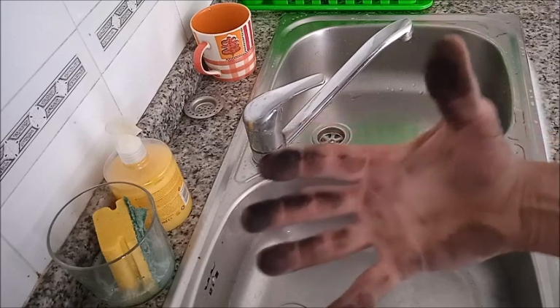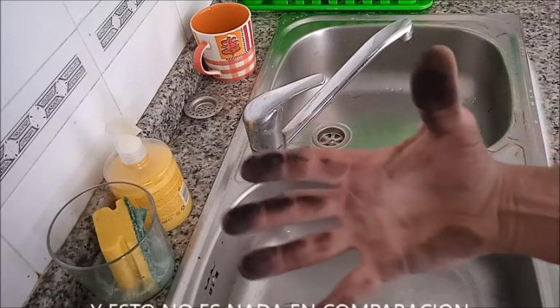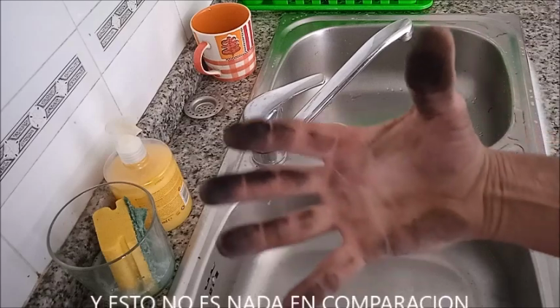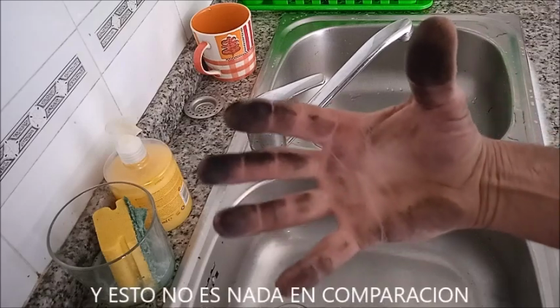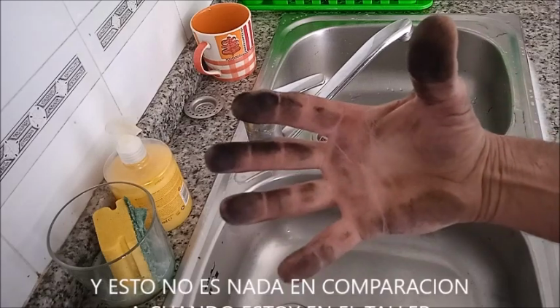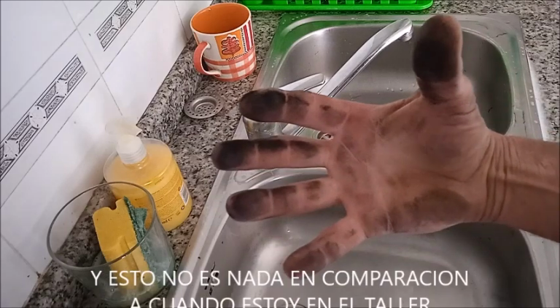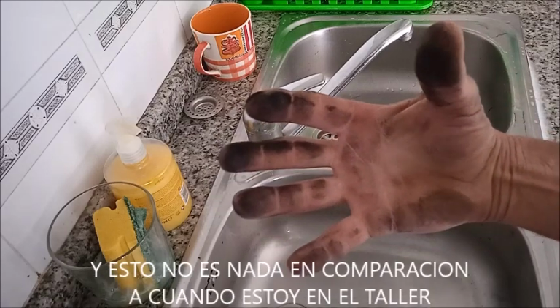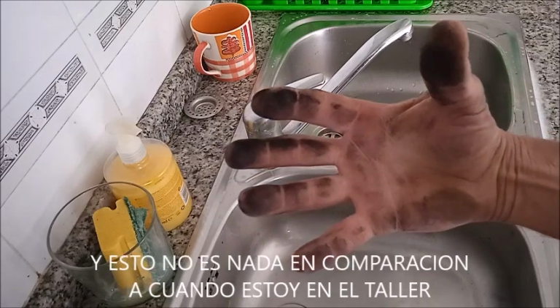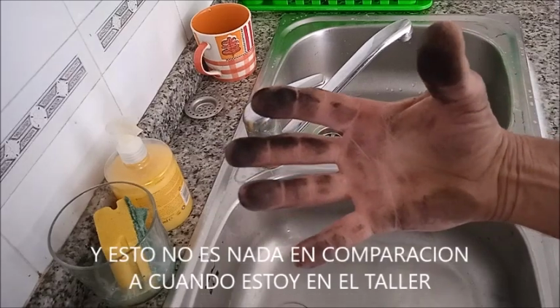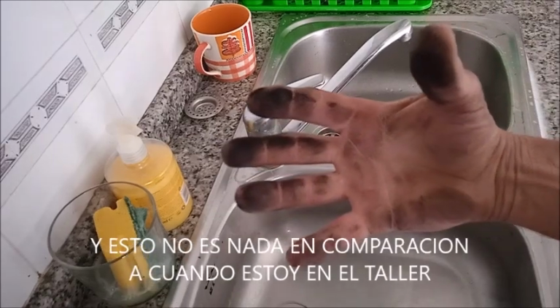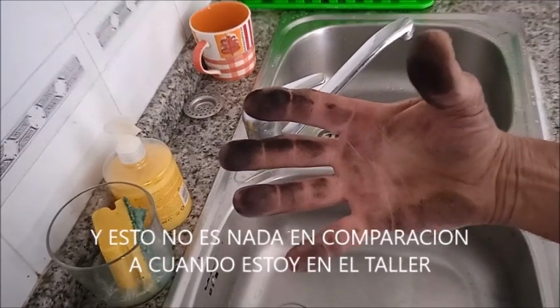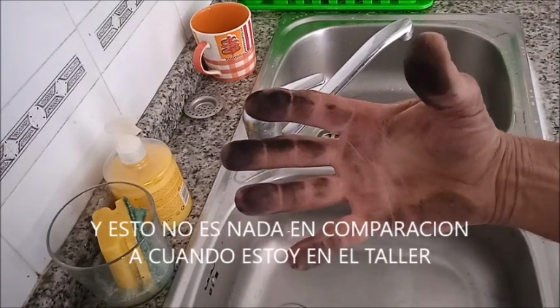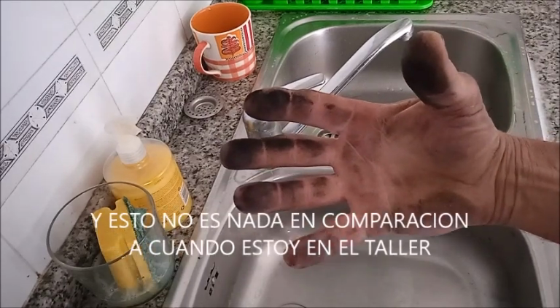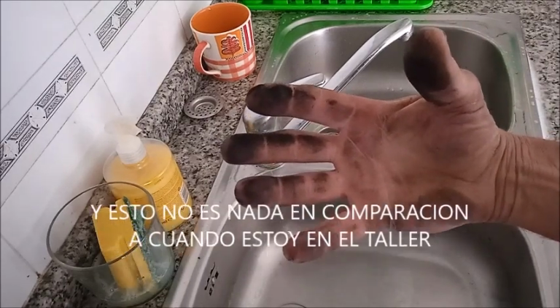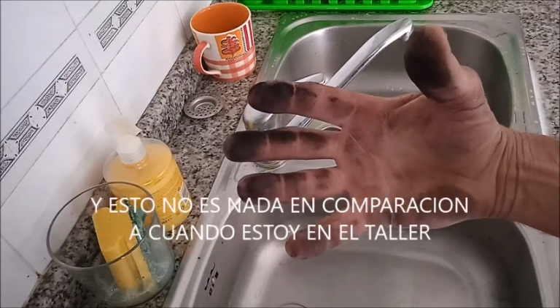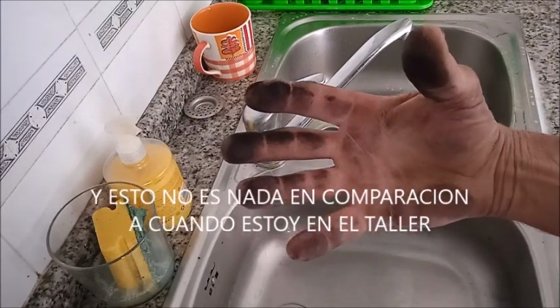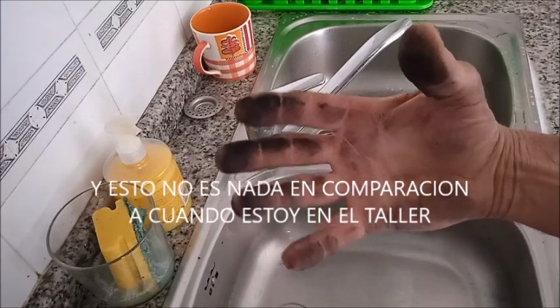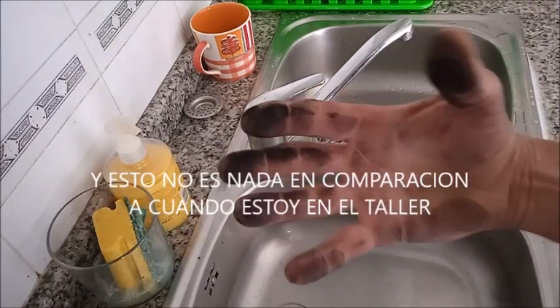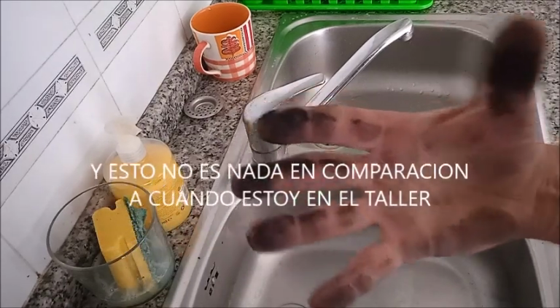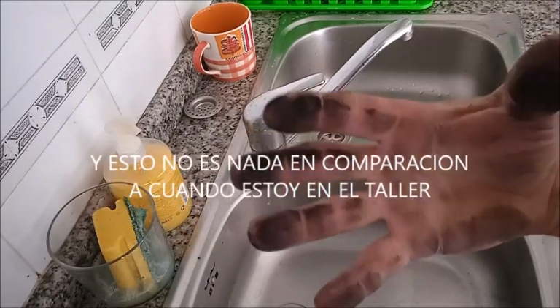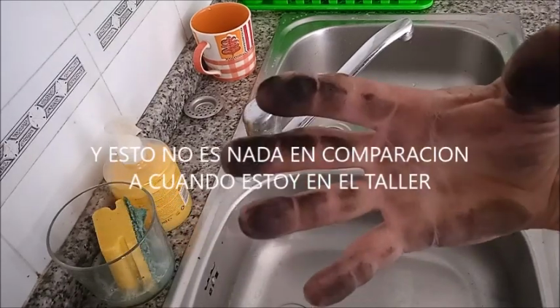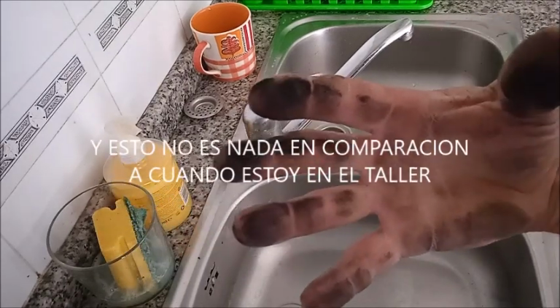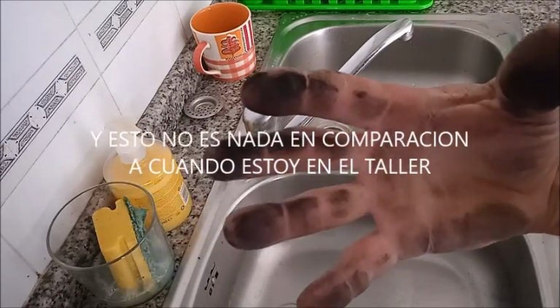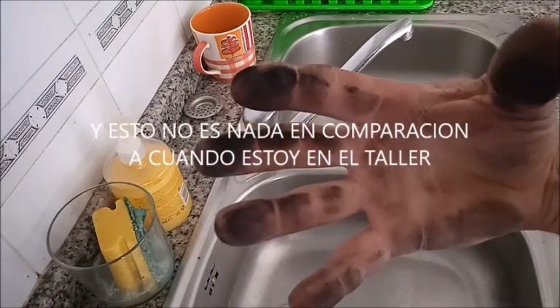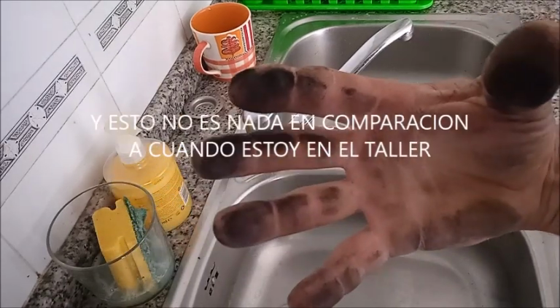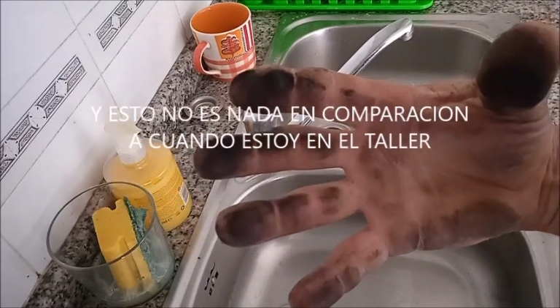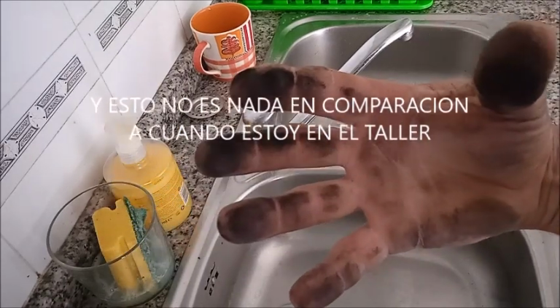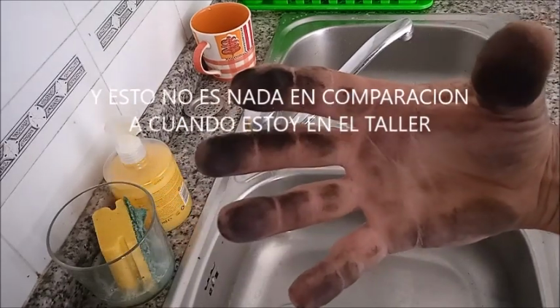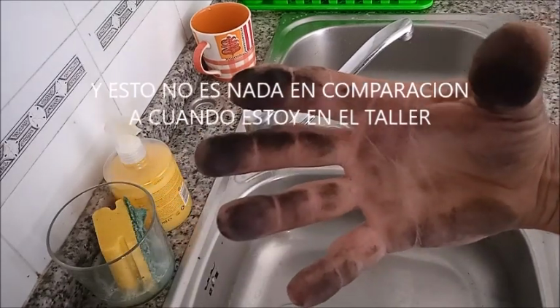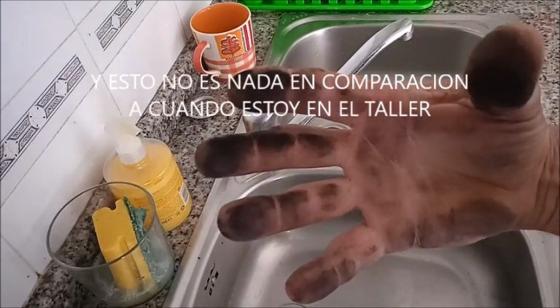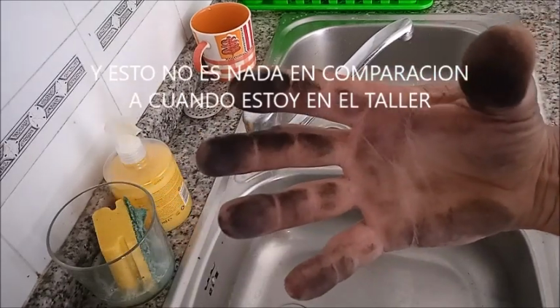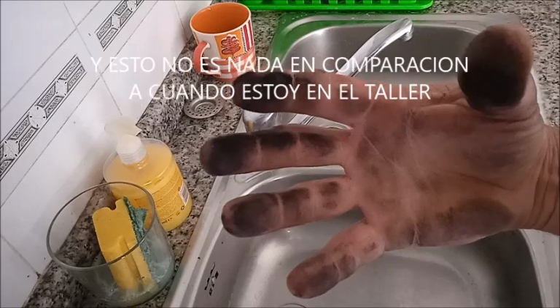Como estamos viendo, estuve un ratito trabajando con la caldera y, por supuesto, miren cuando se me pusieron las manos.